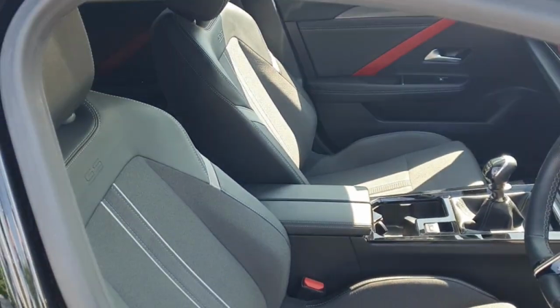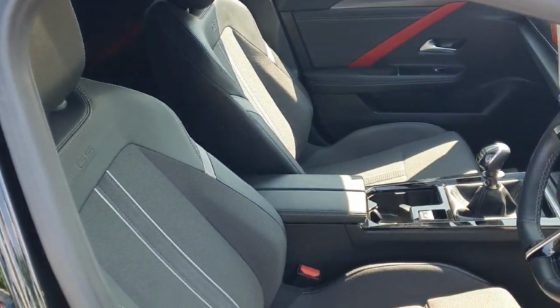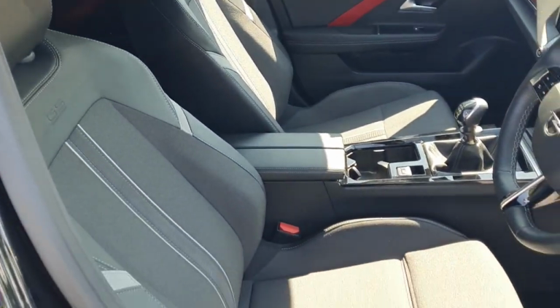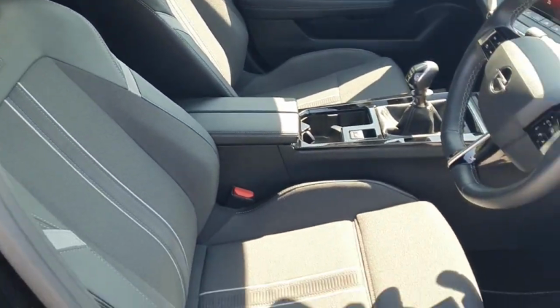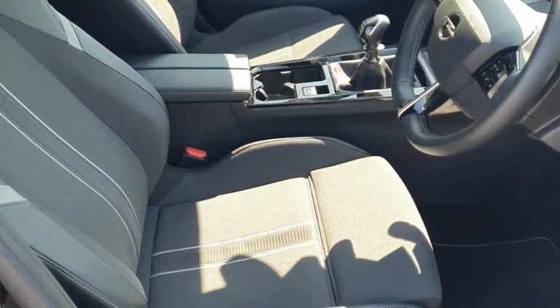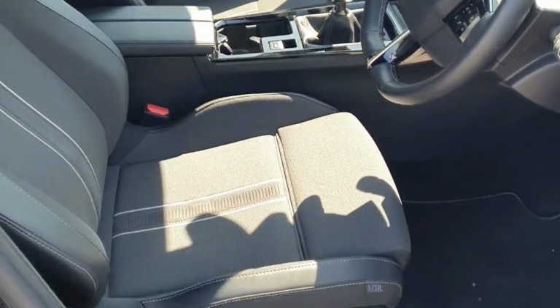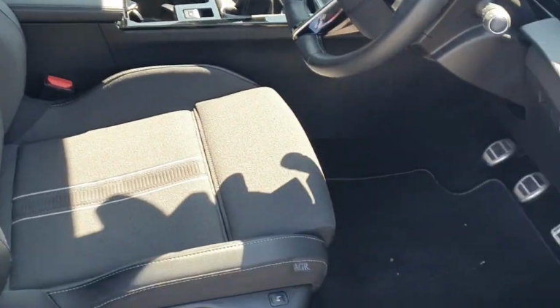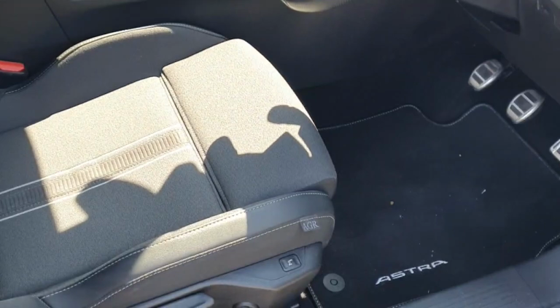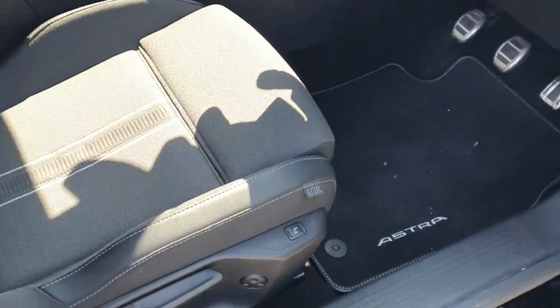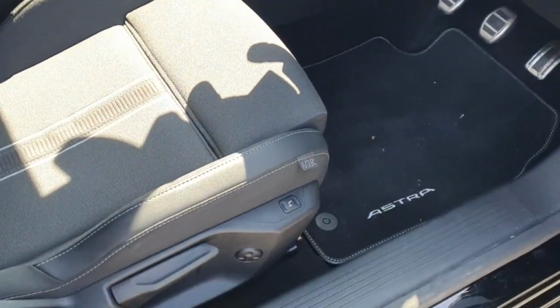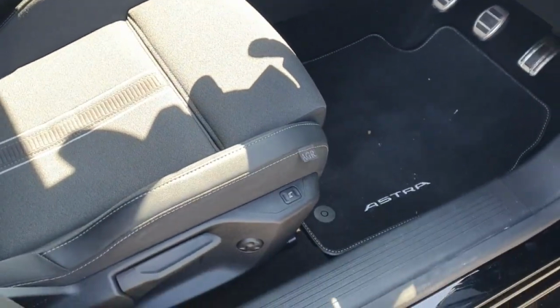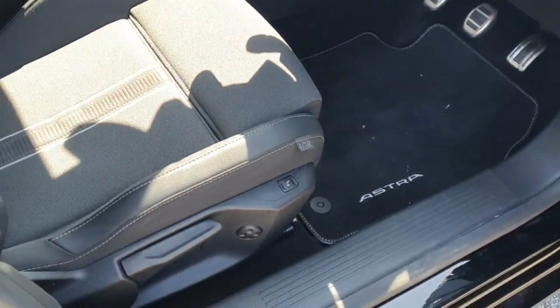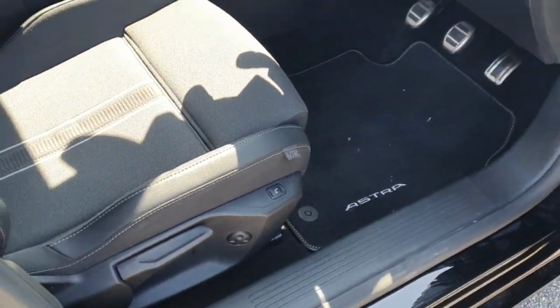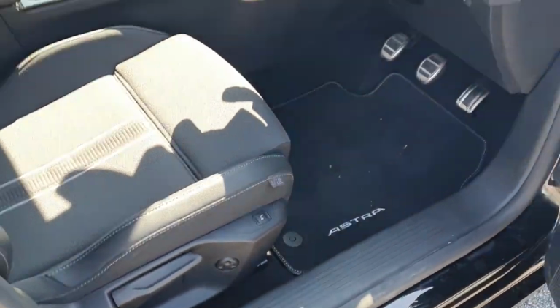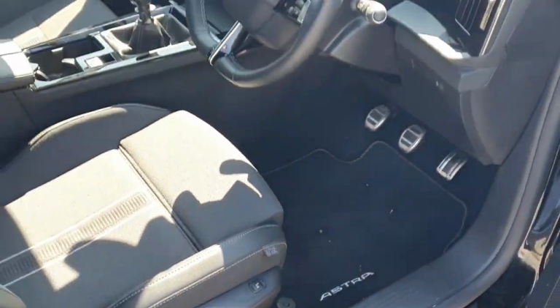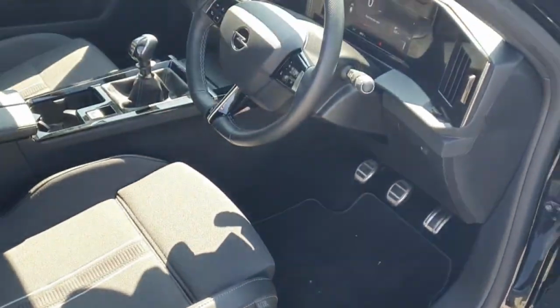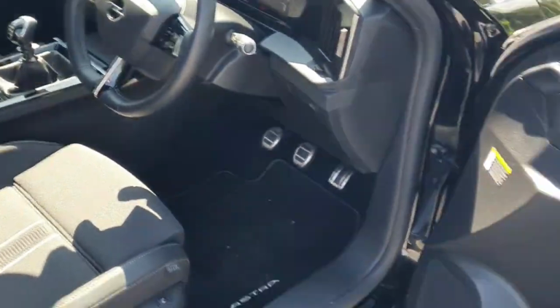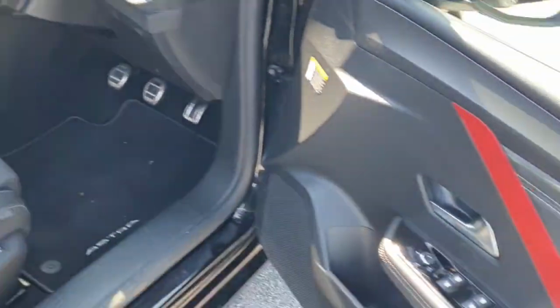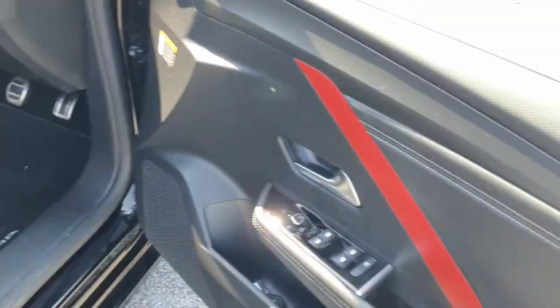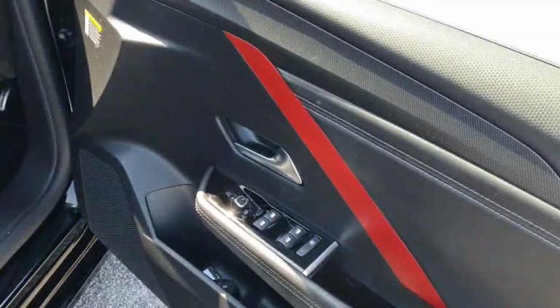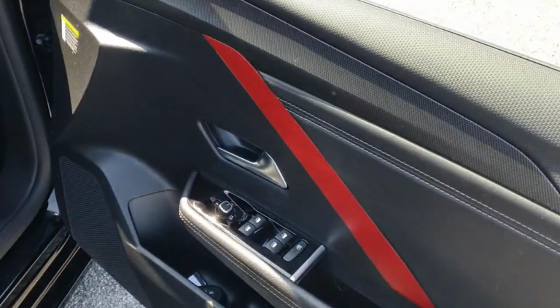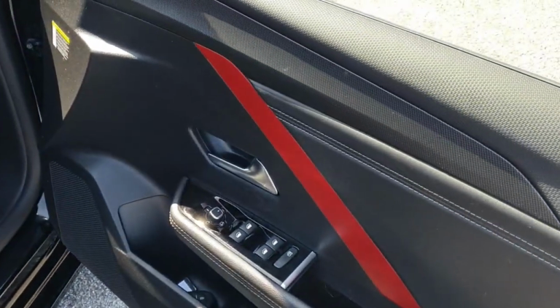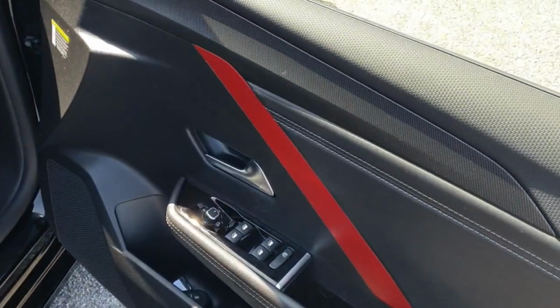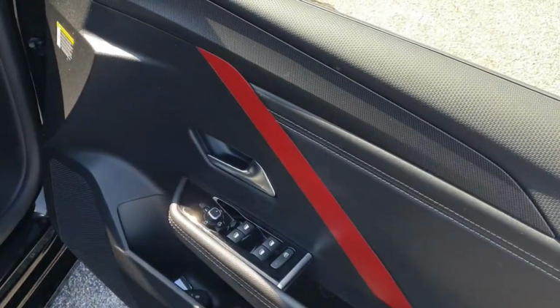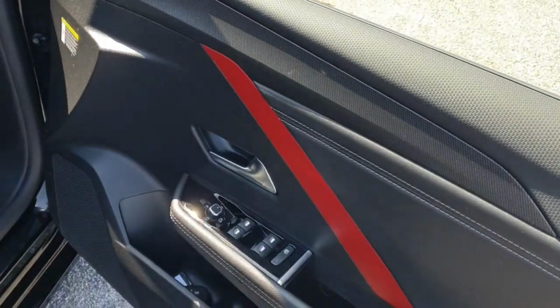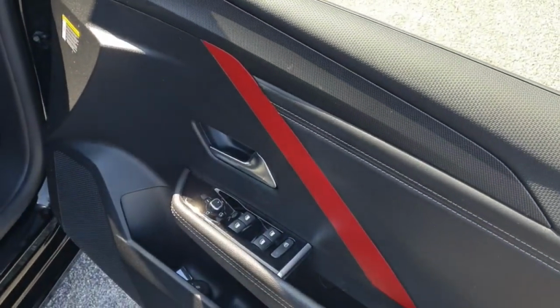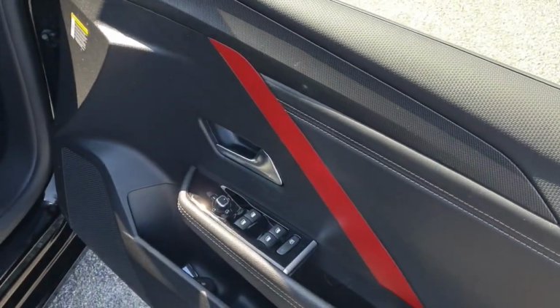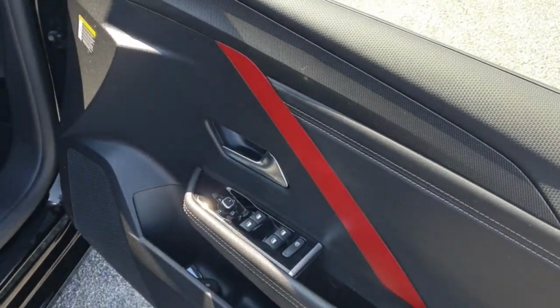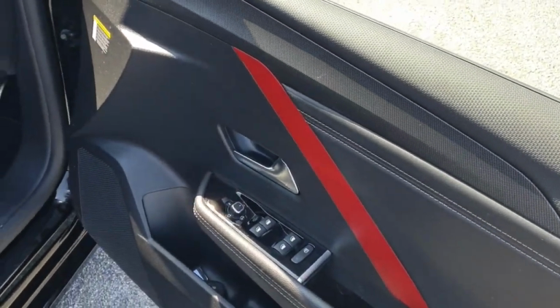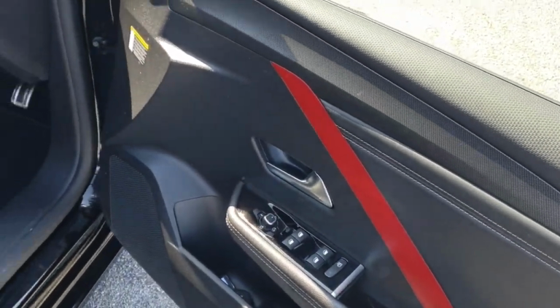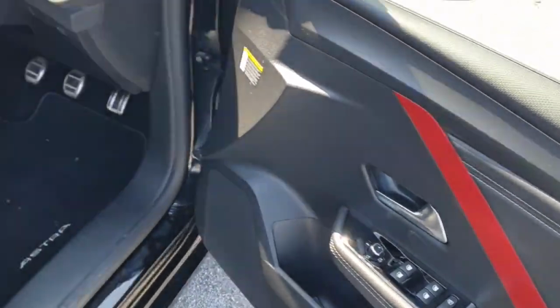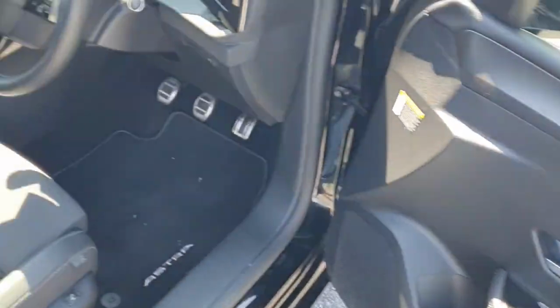Looking in from the driver's side — again, beautiful interior. Really comfortable seats with lumbar support, electric windows, and electric mirror controls on the driver's side.